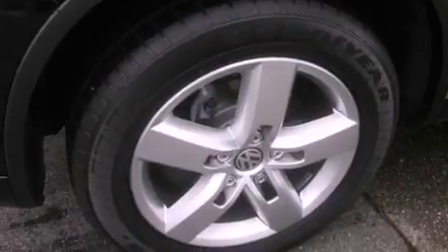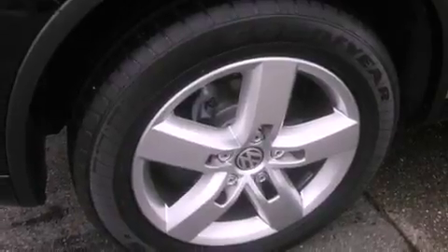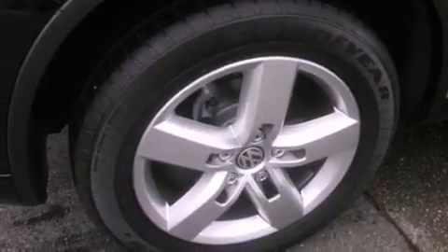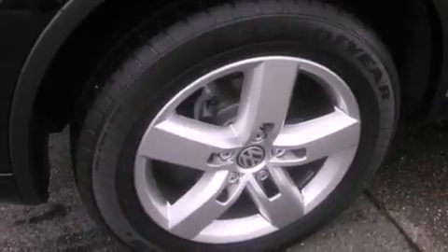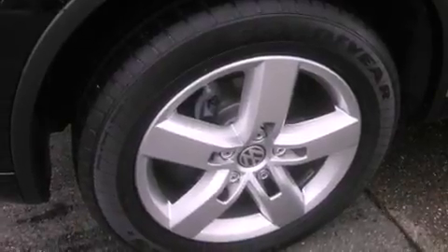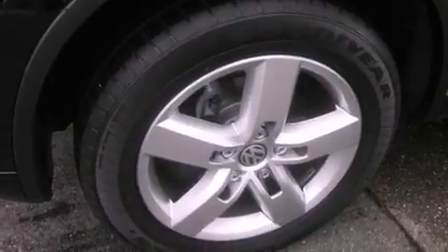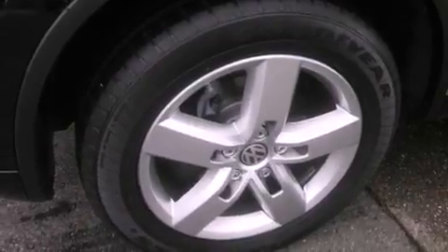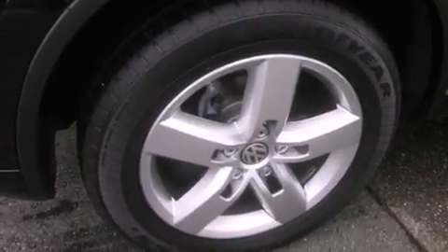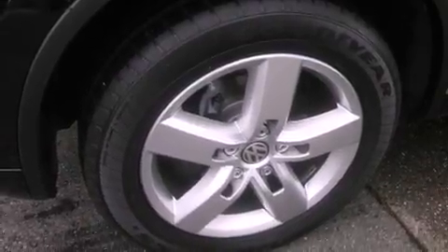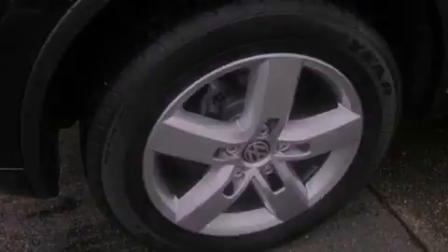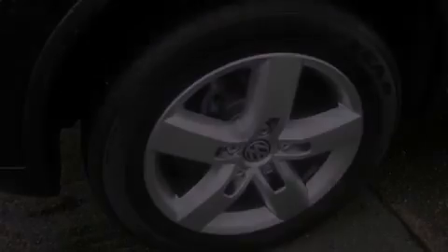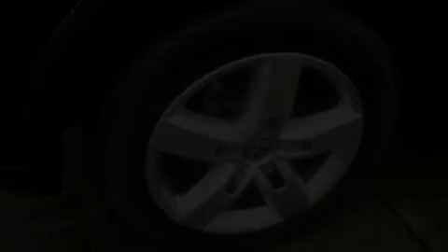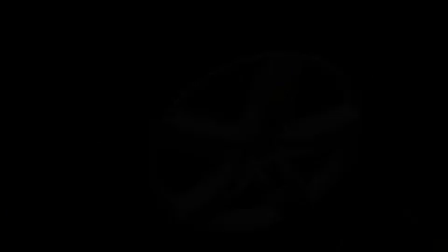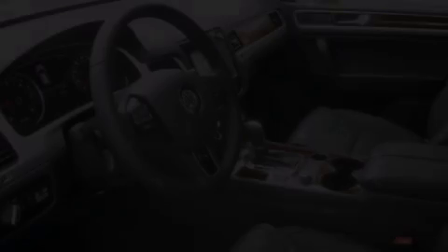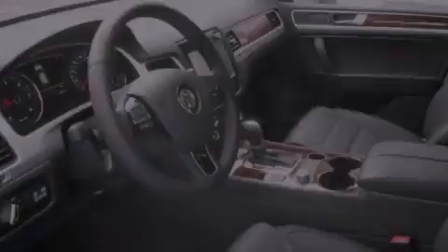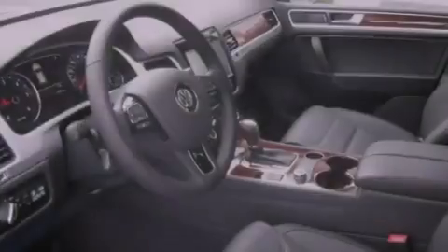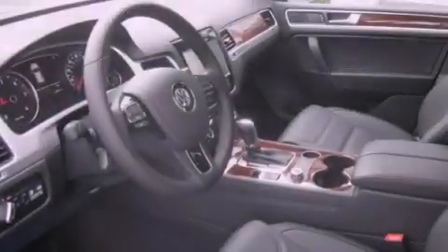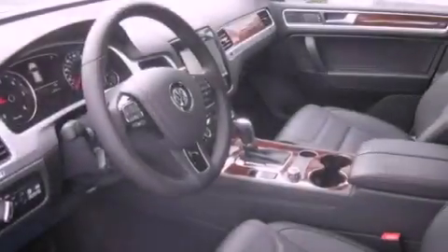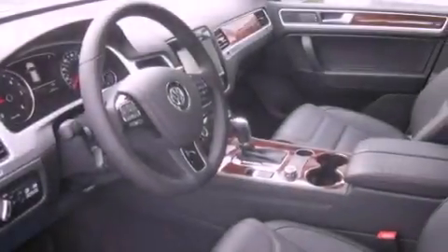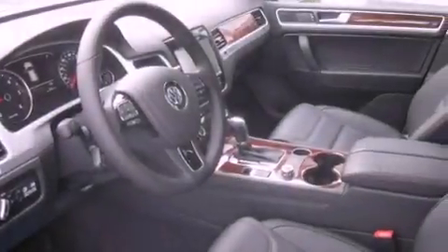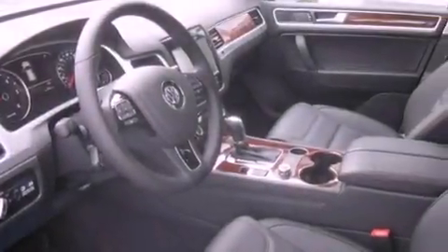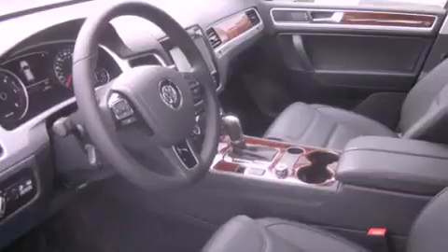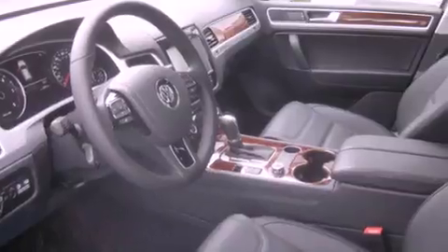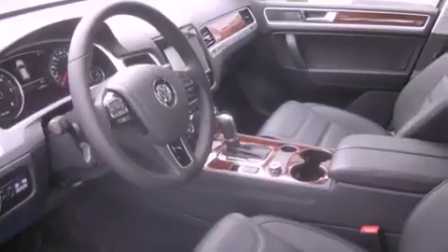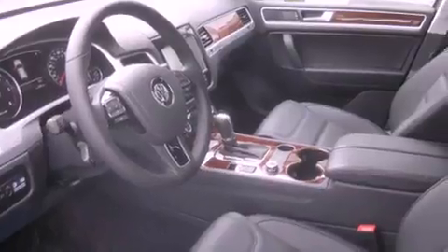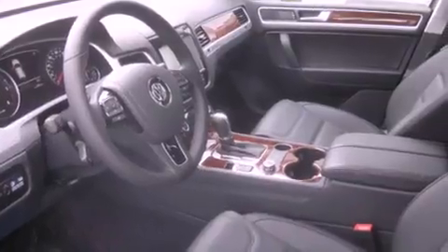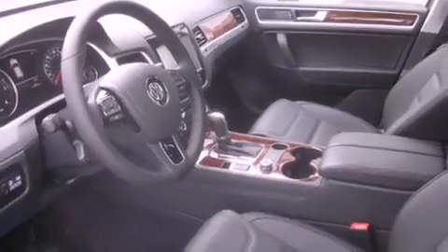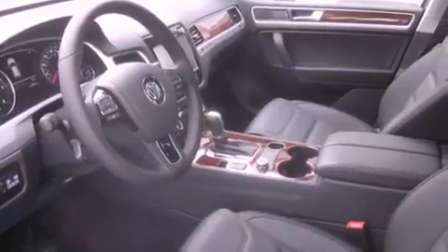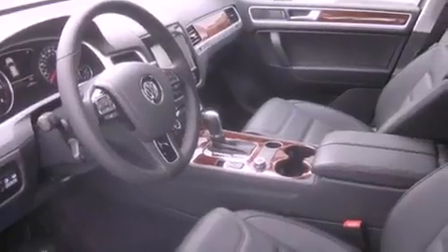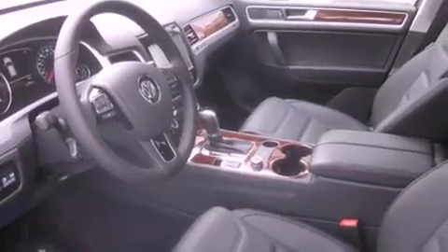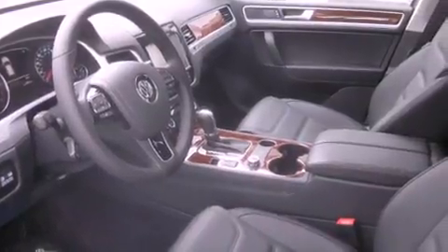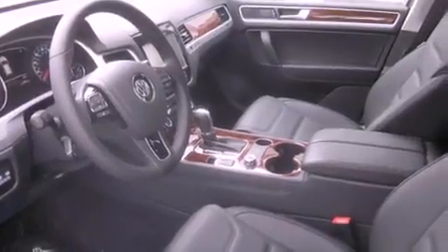Heated seats, a navigation system, a DVD player, commercial-free satellite radio, and alloy wheels.